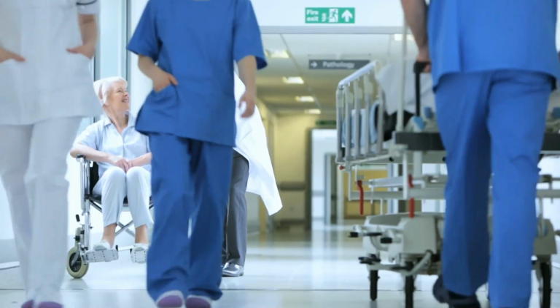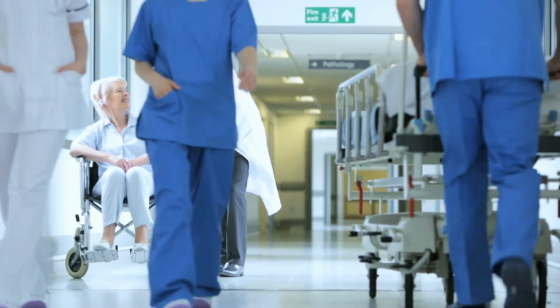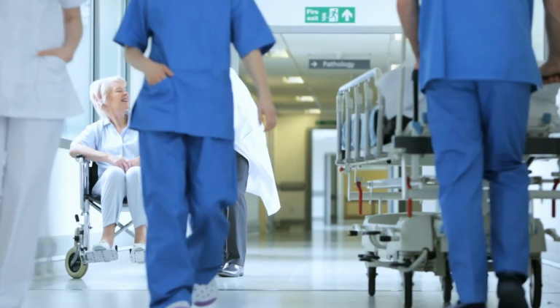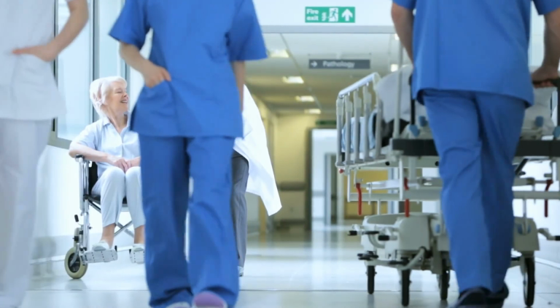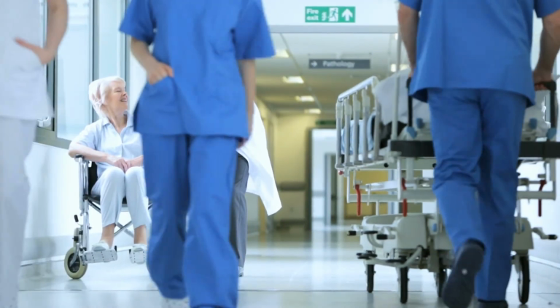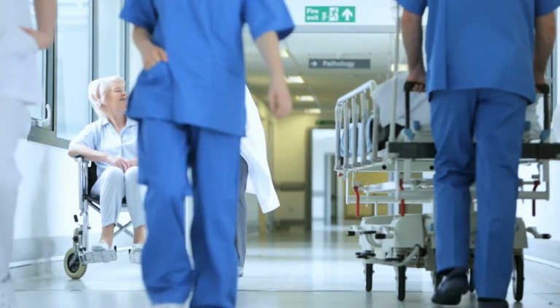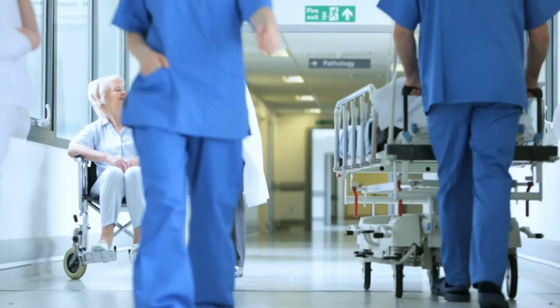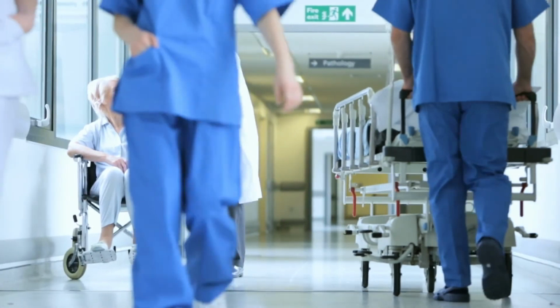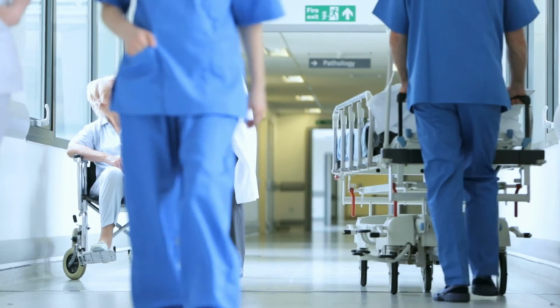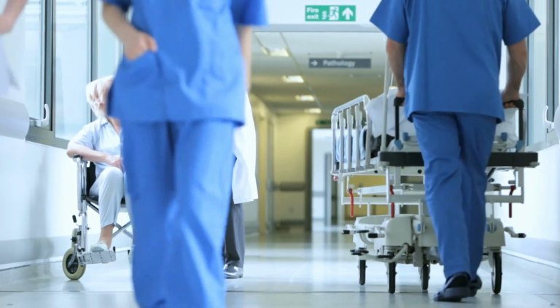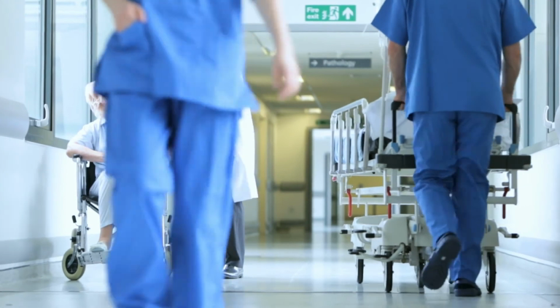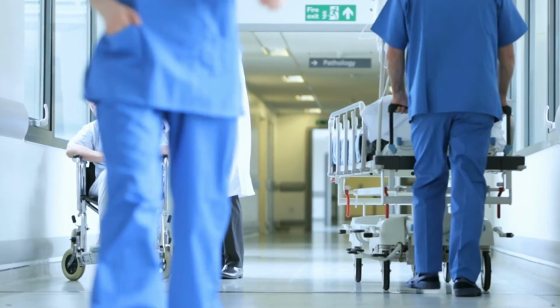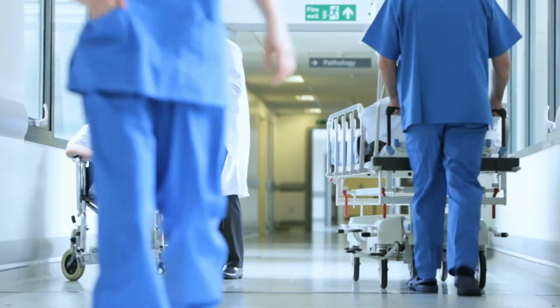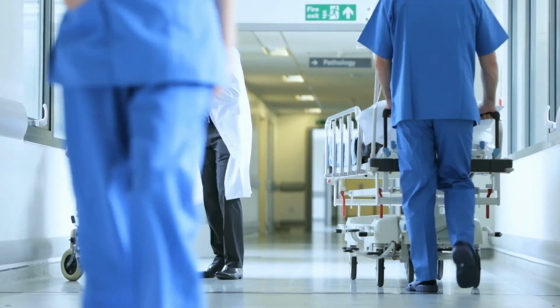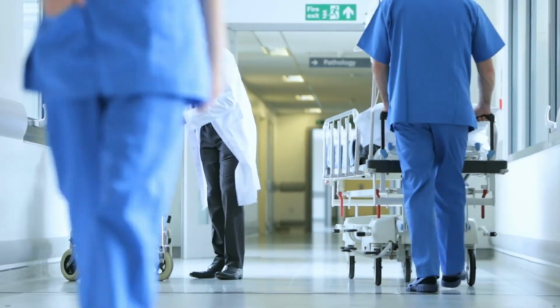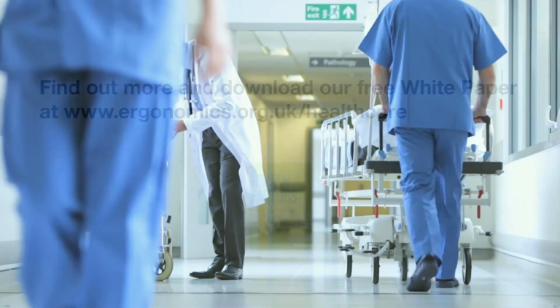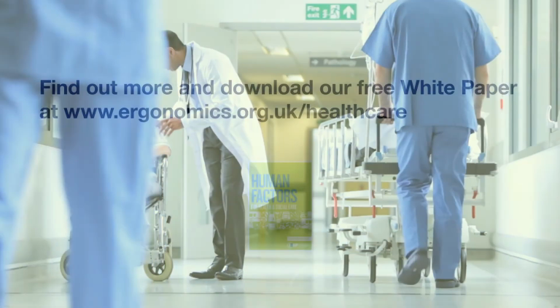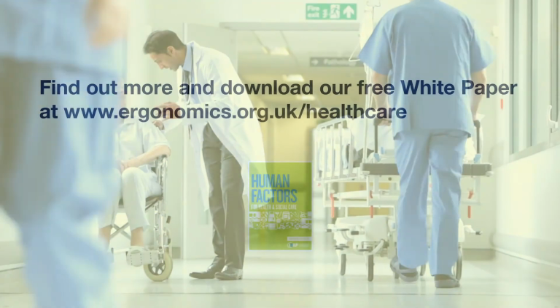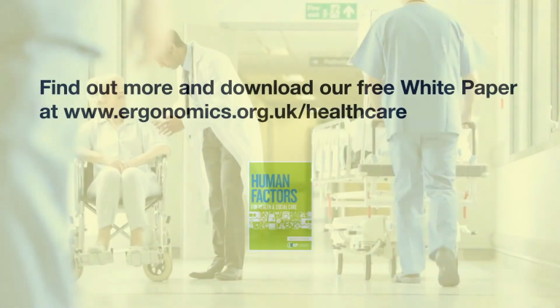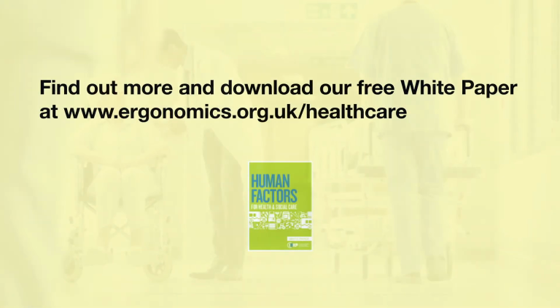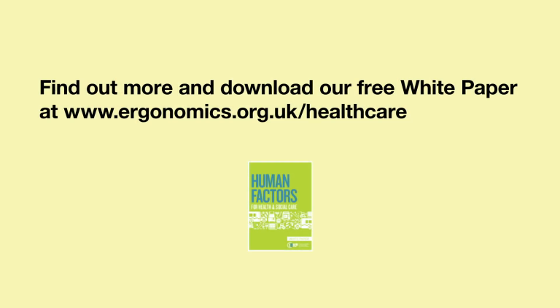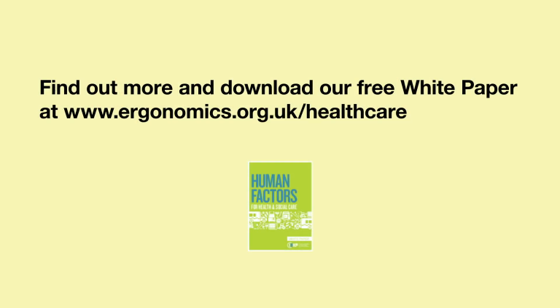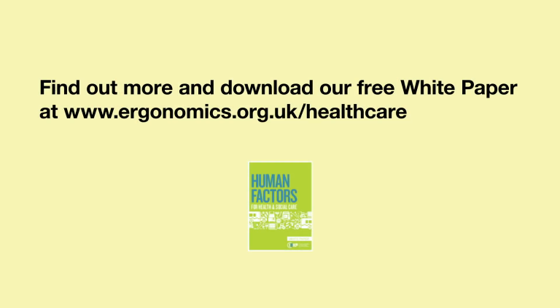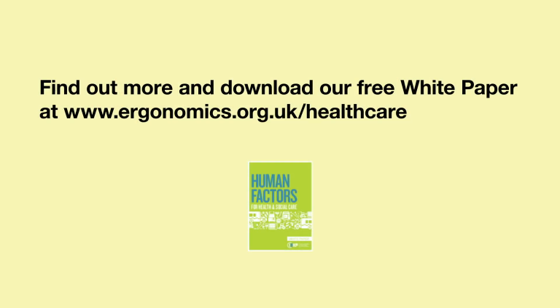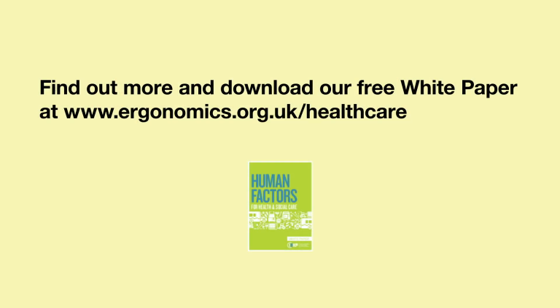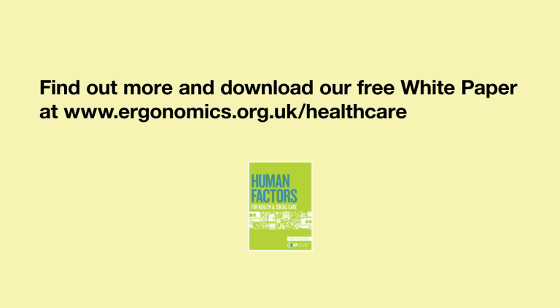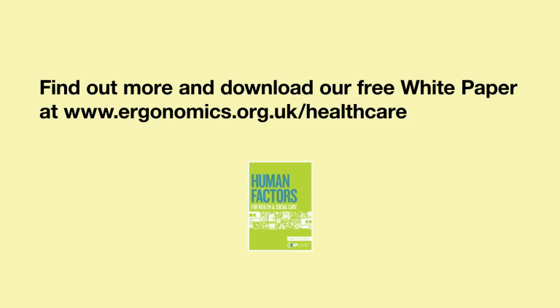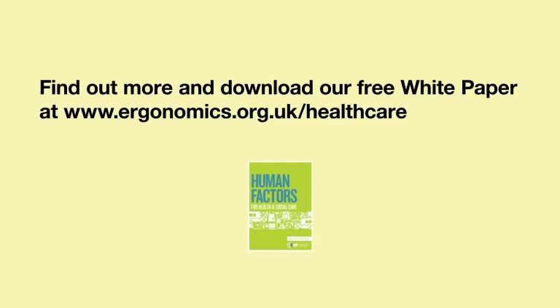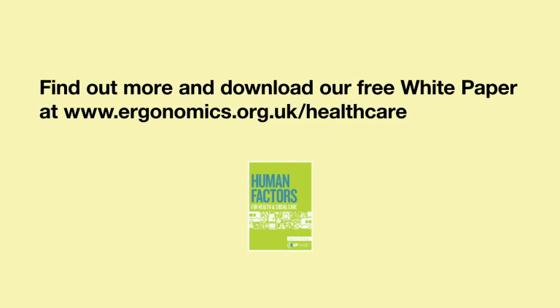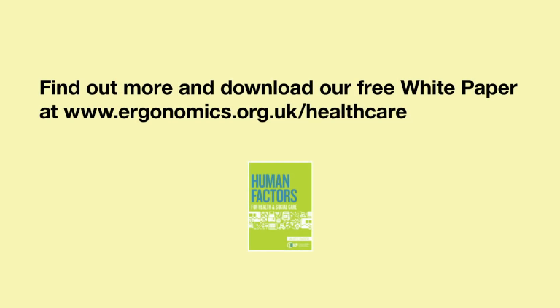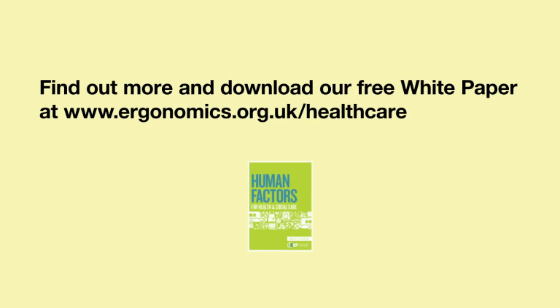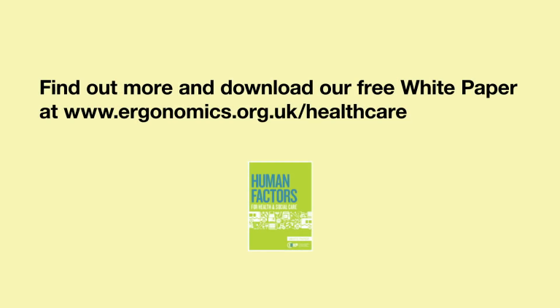And to put in place solutions that really work. Find out more and download our free white paper at www.ergonomics.org.uk.